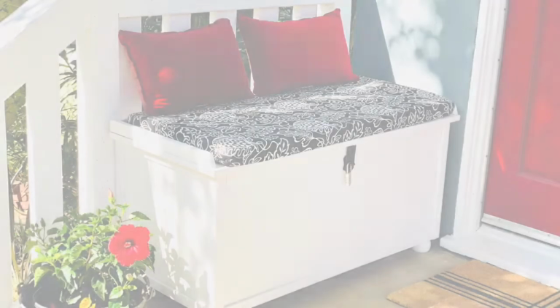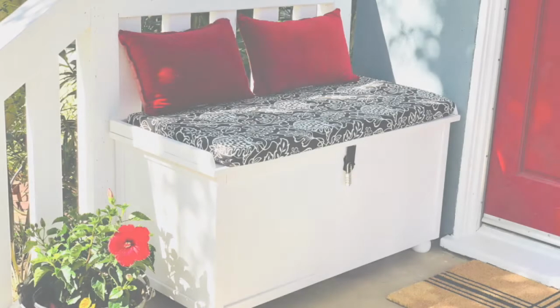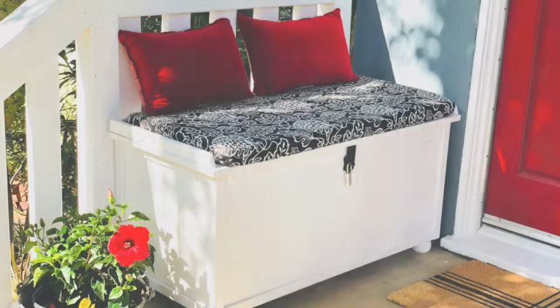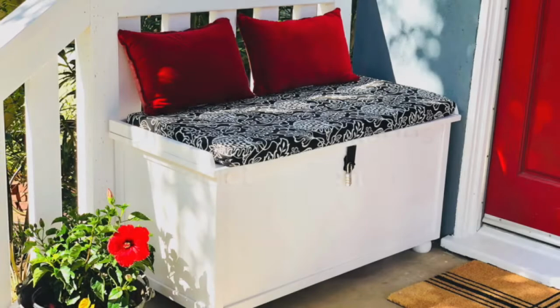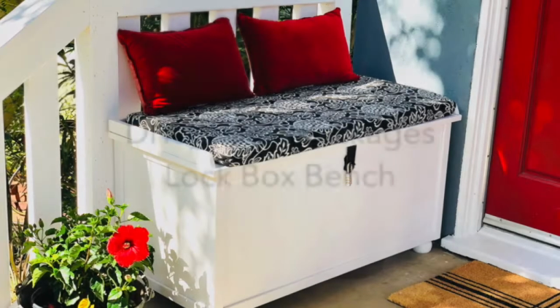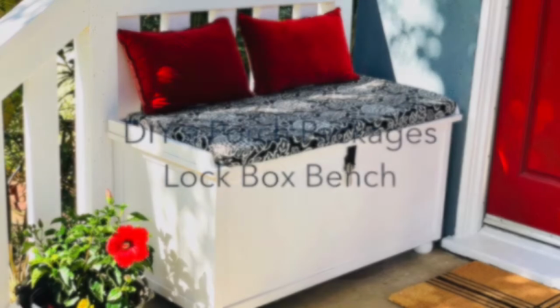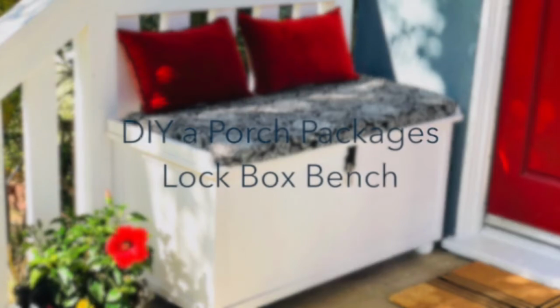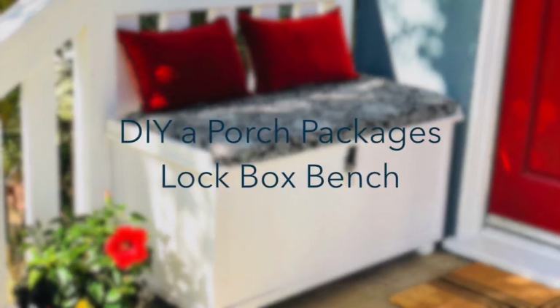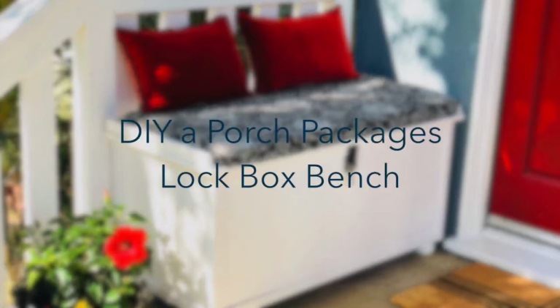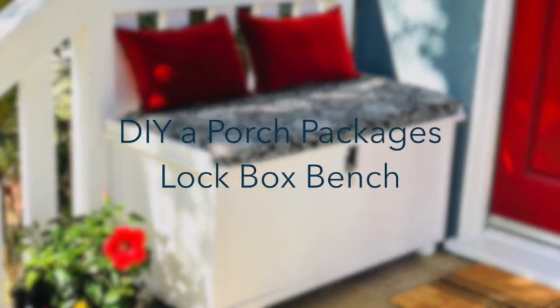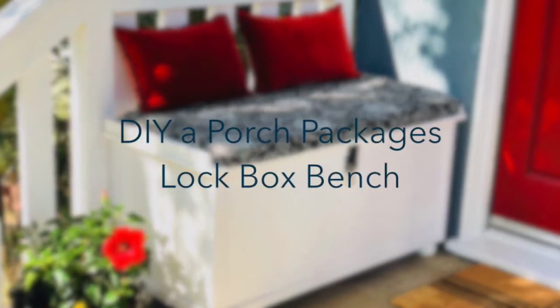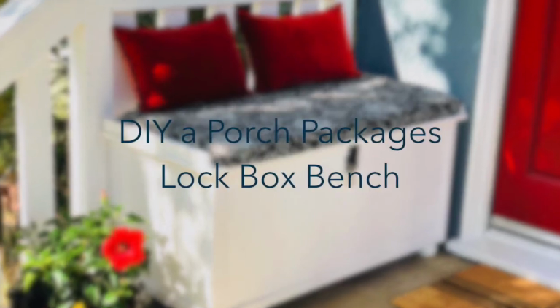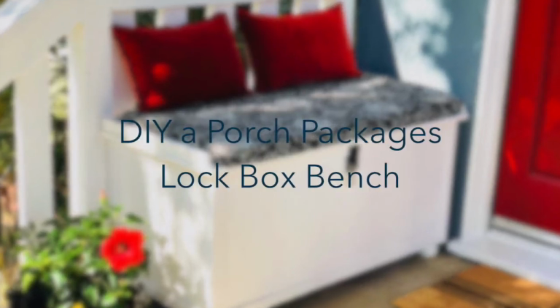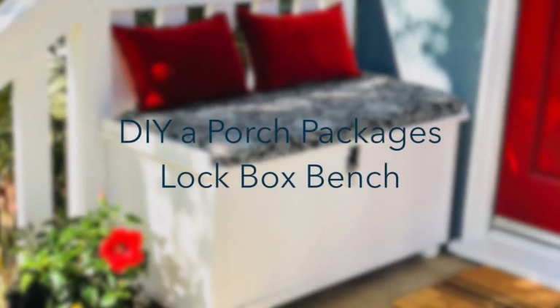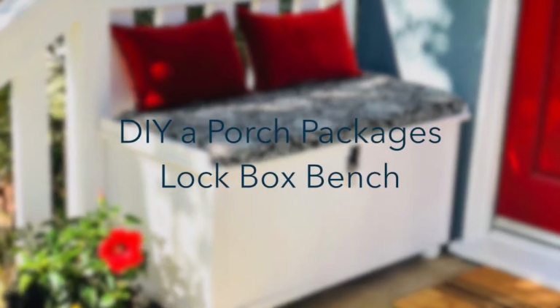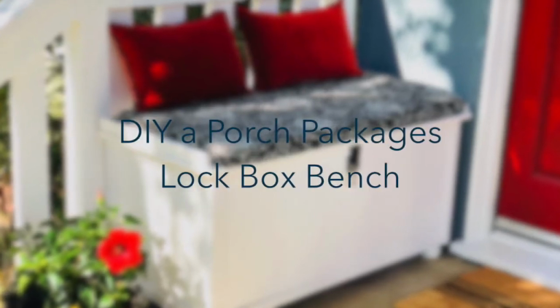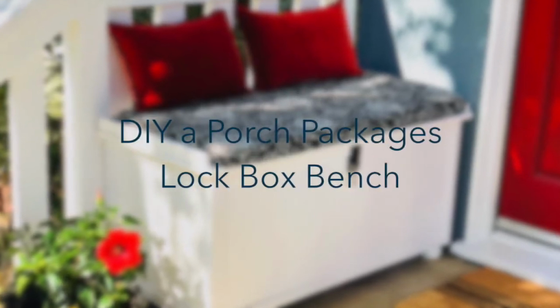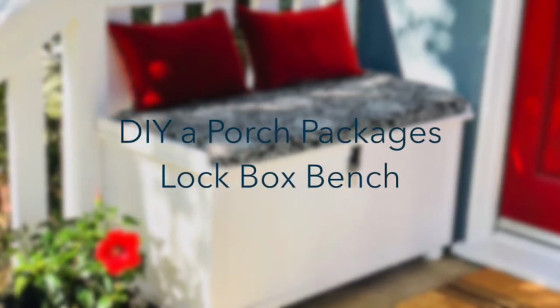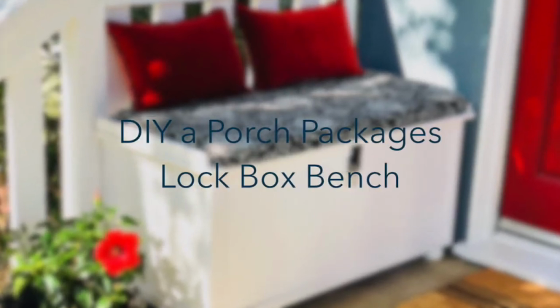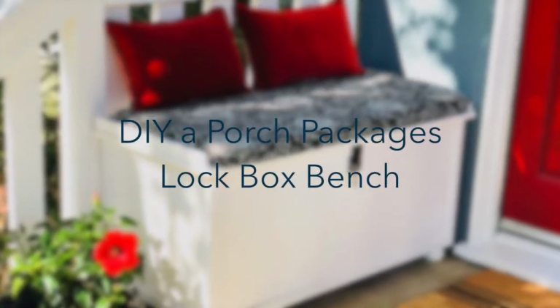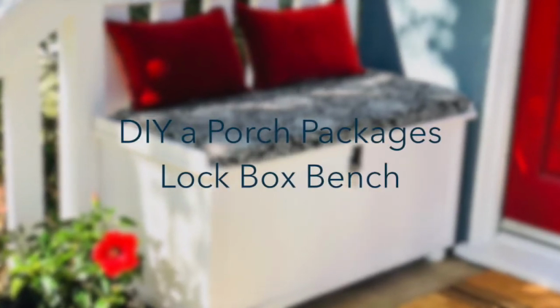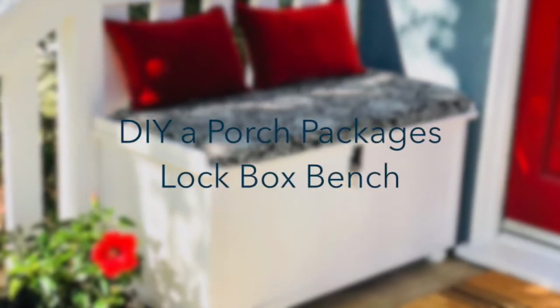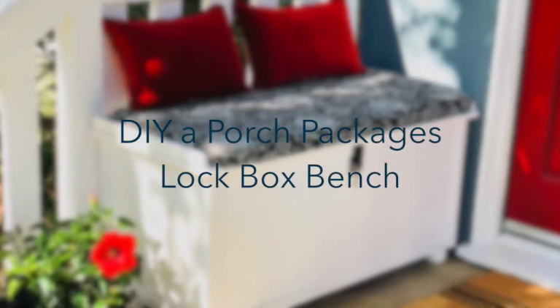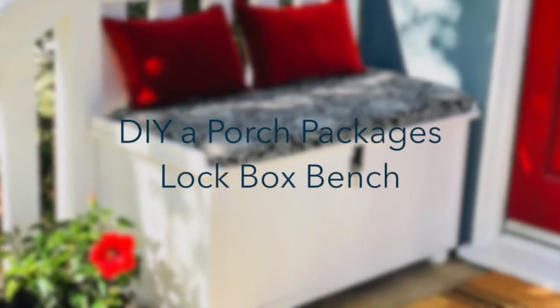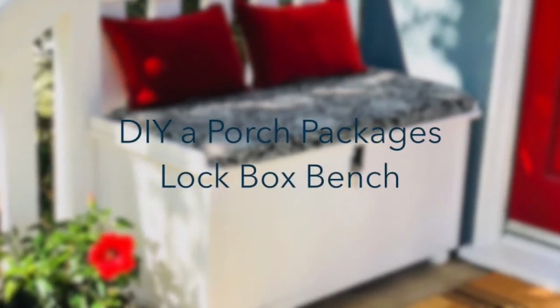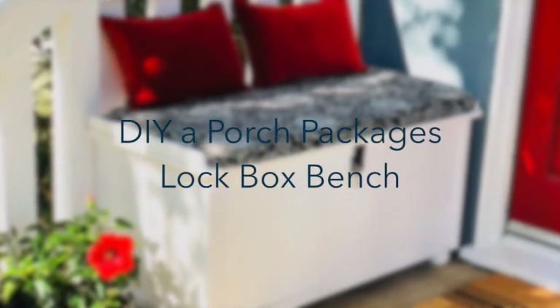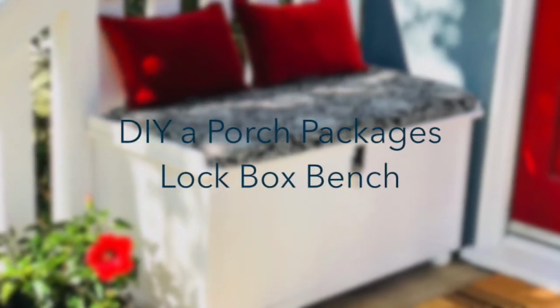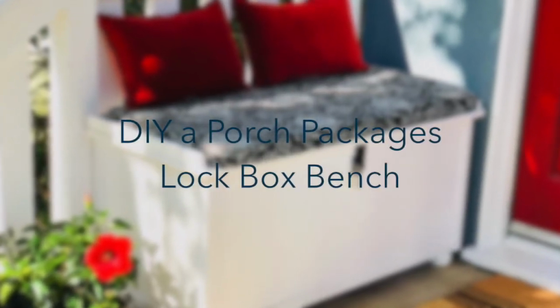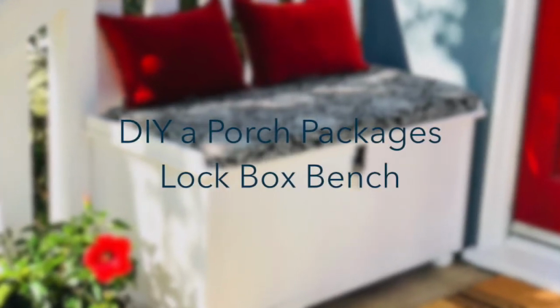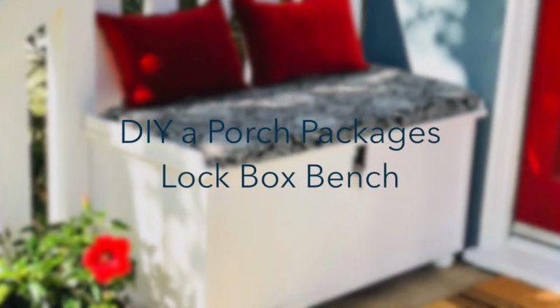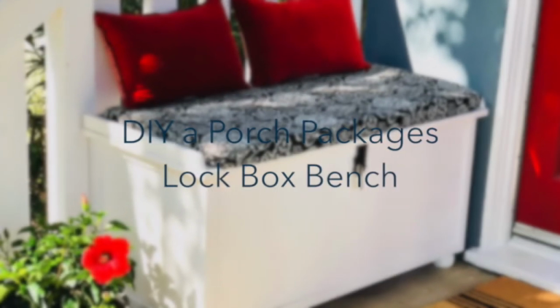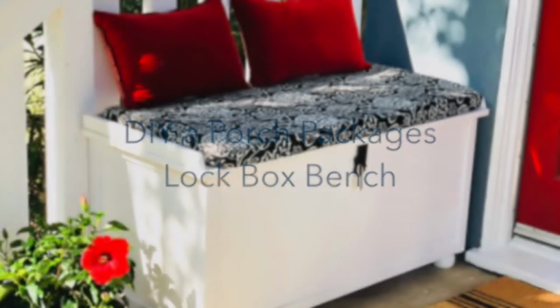This is Skye, and today I'm going to show you how to DIY a Porch Package's Lock Box Bench.